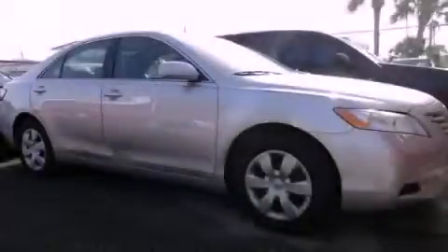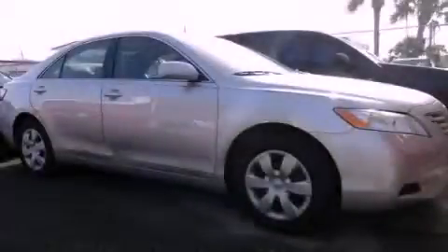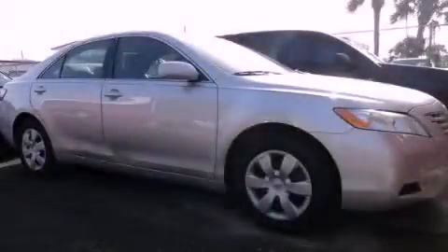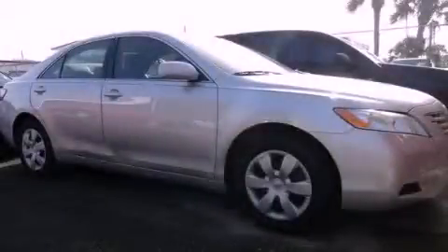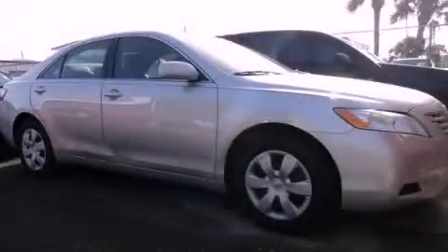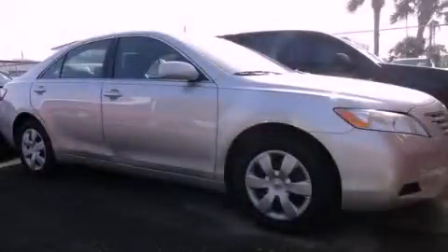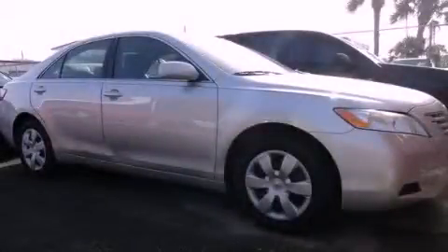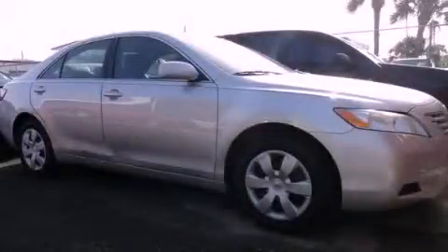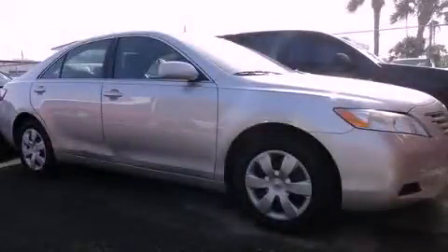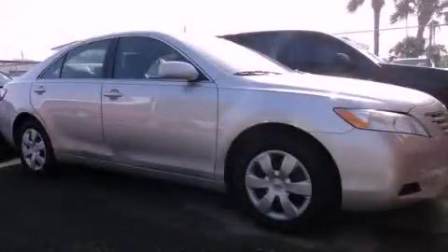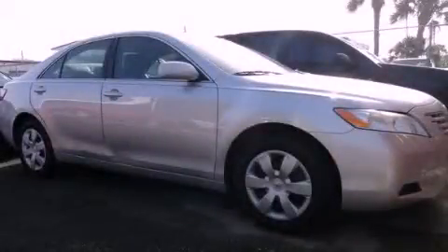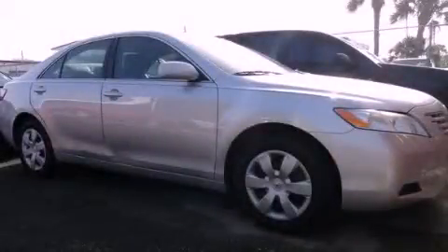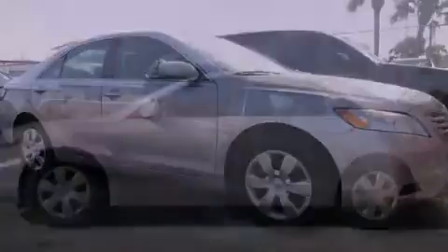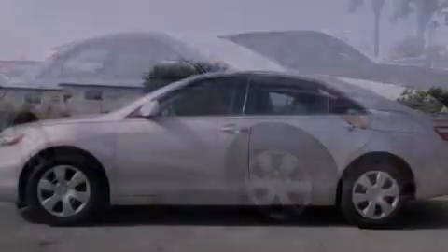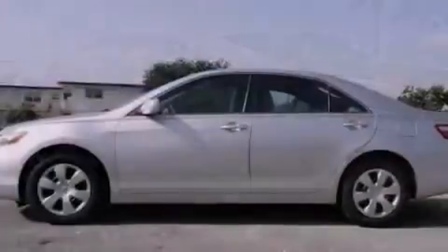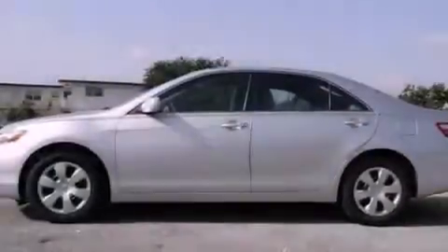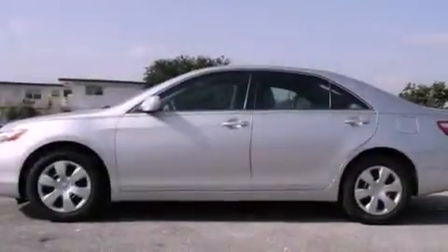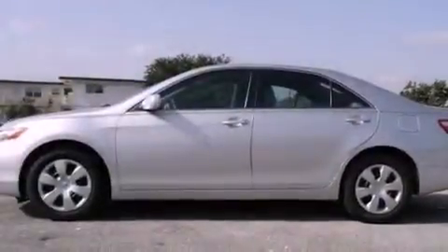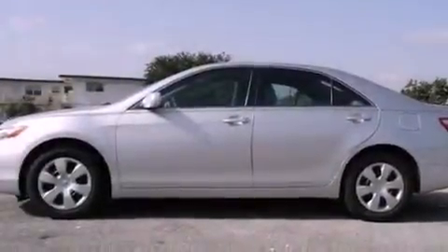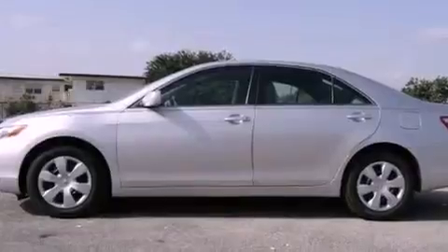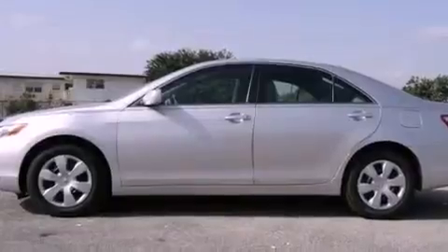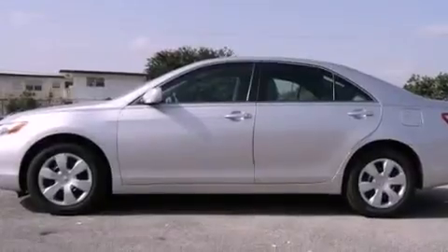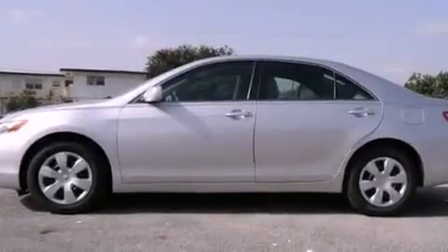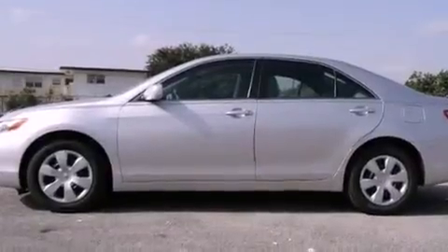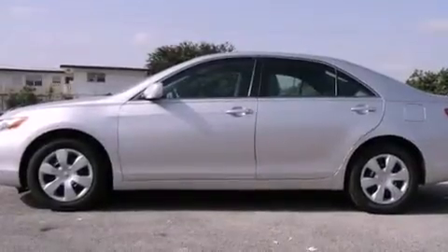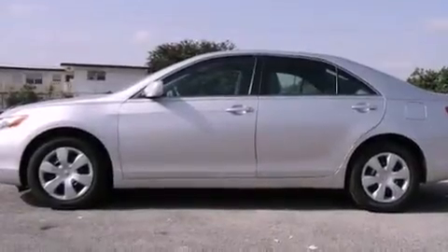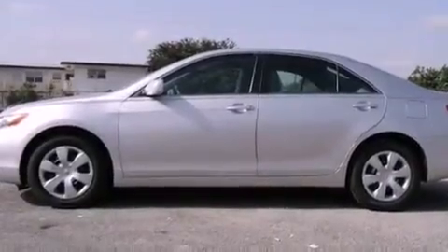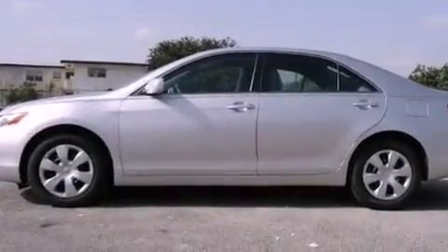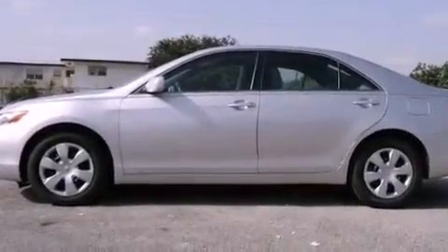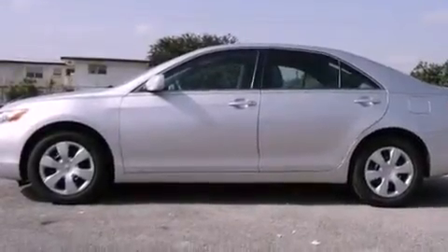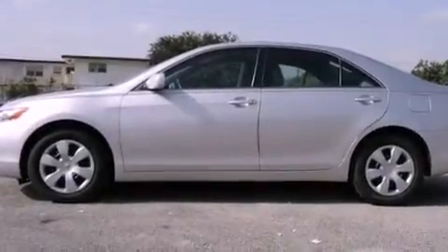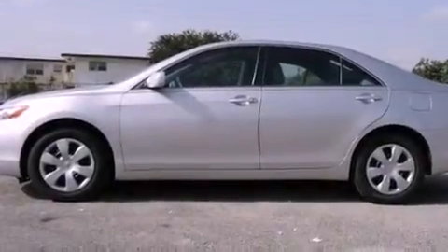This is a certified pre-owned 2009 Toyota Camry. It has a four-cylinder engine and an automatic transmission.